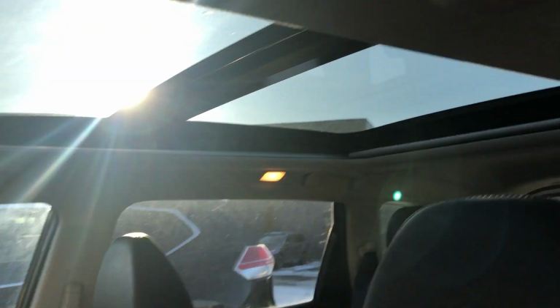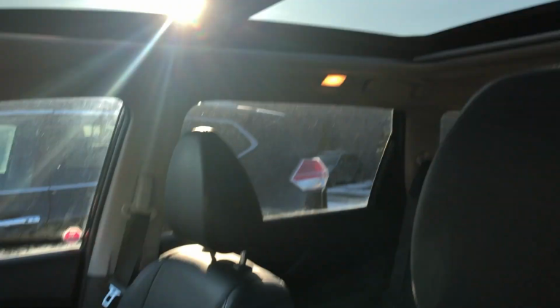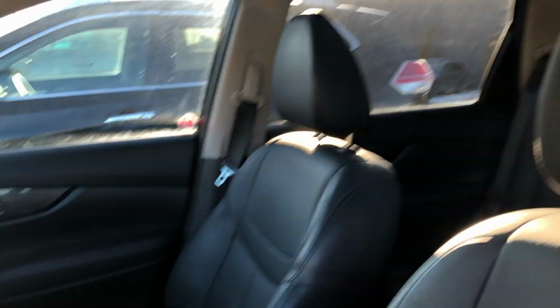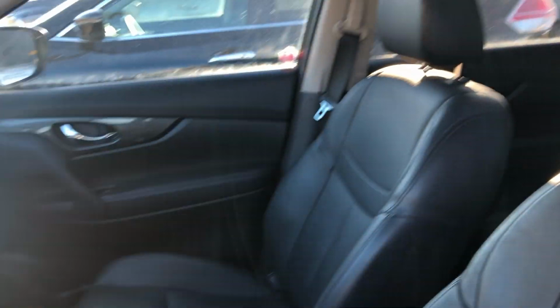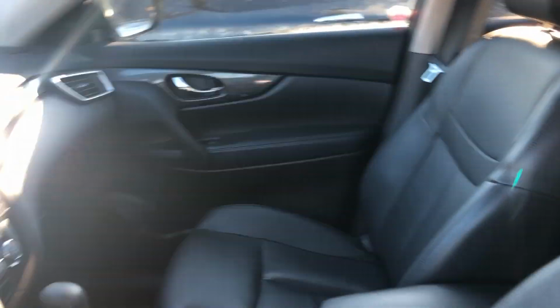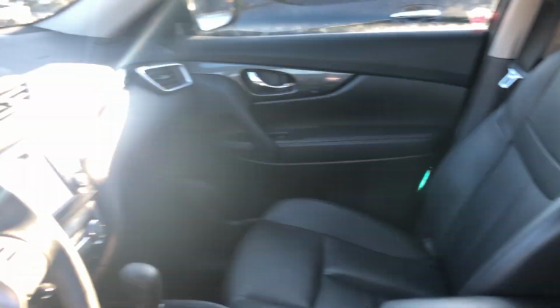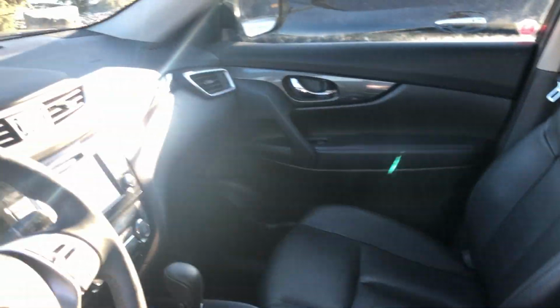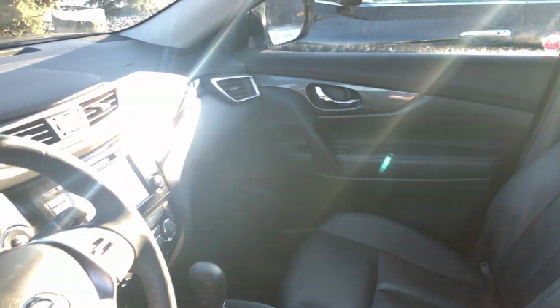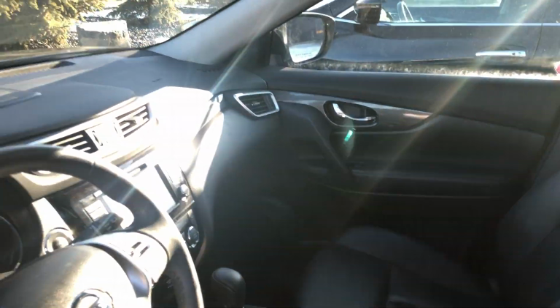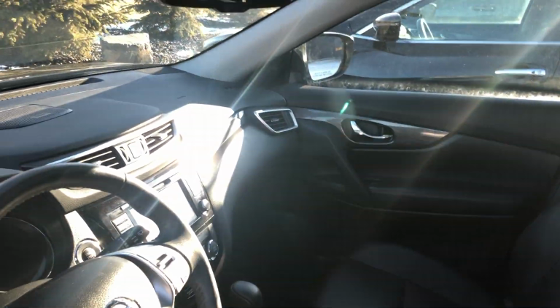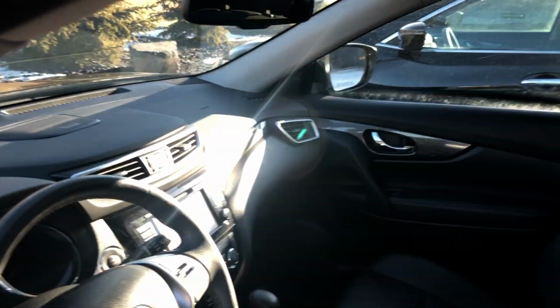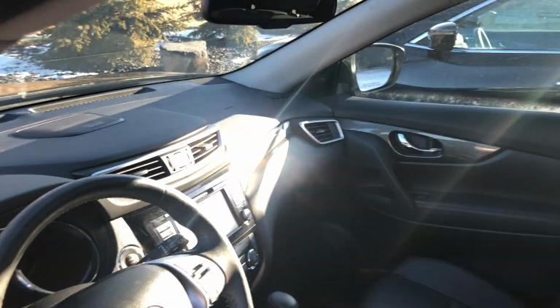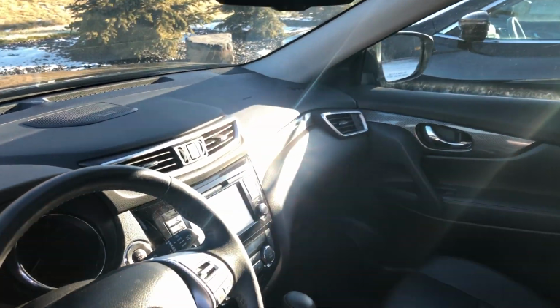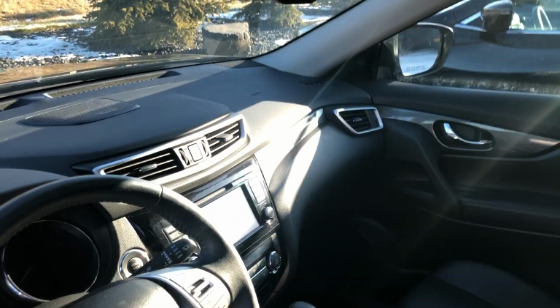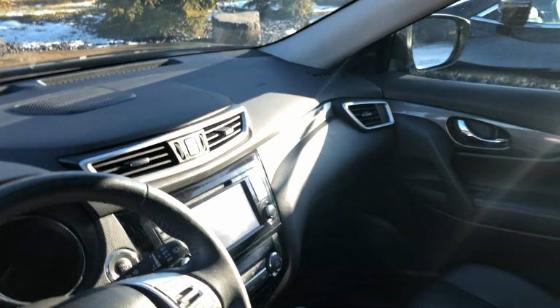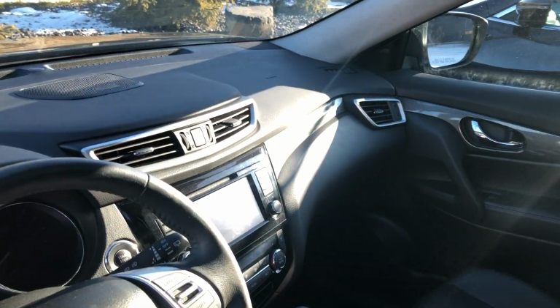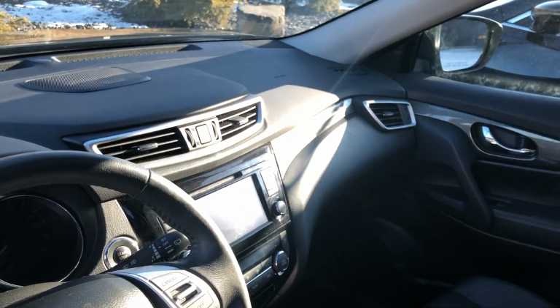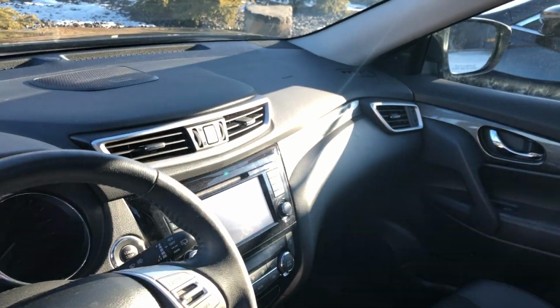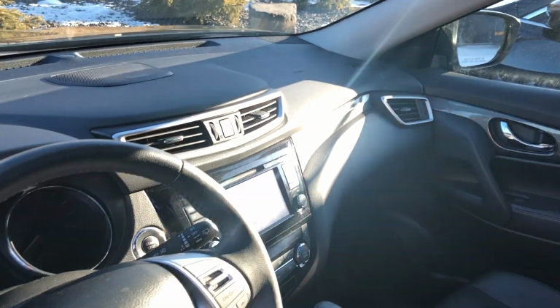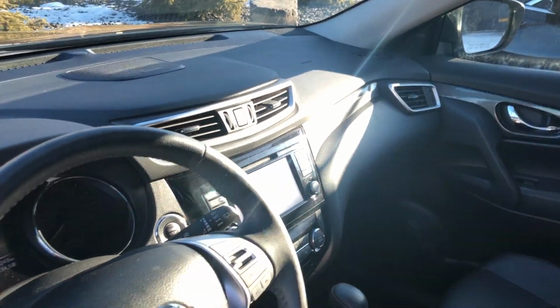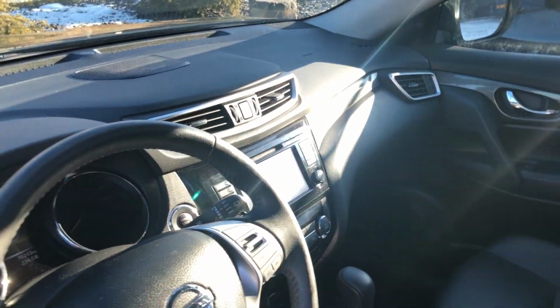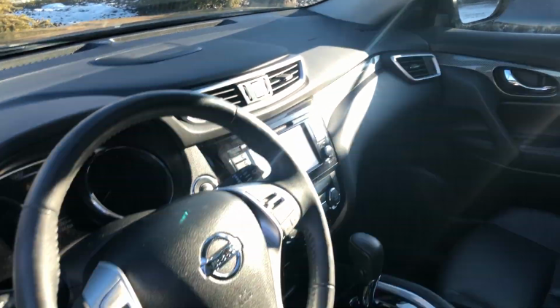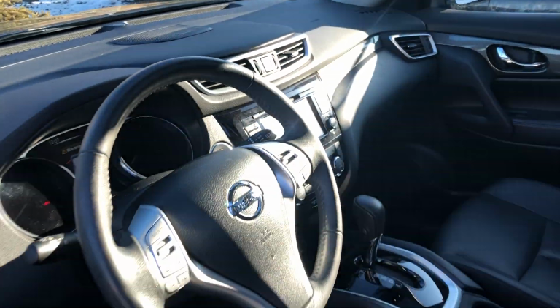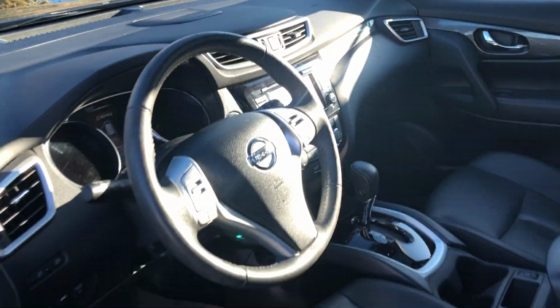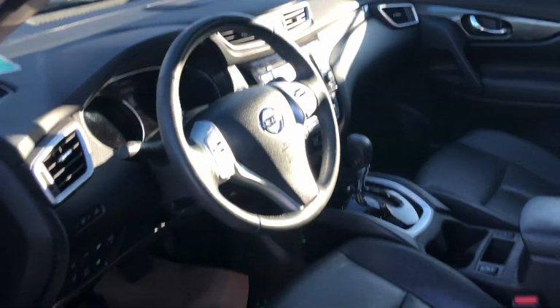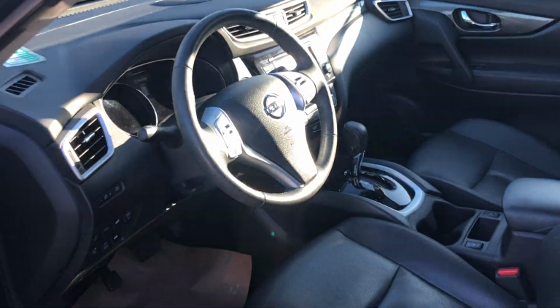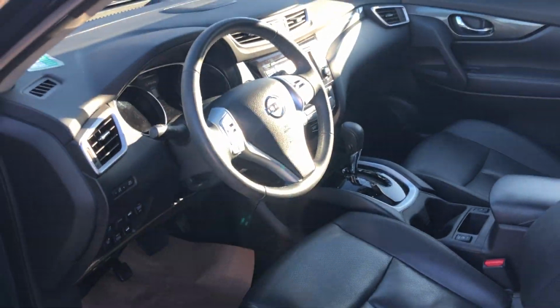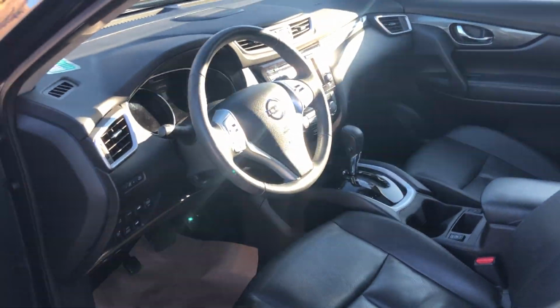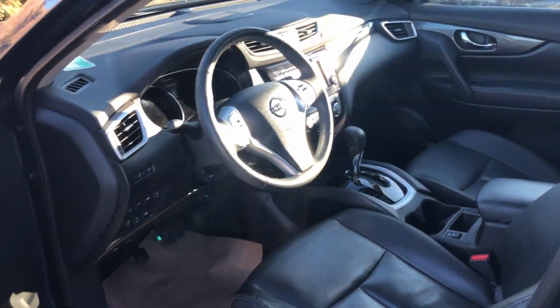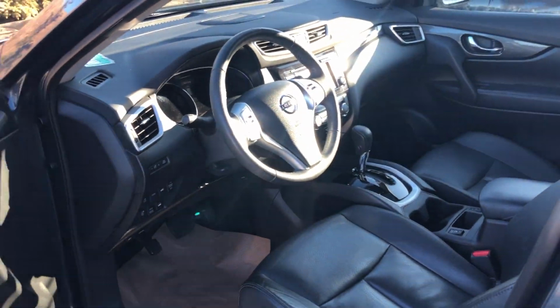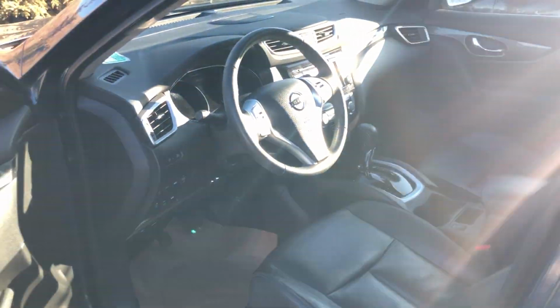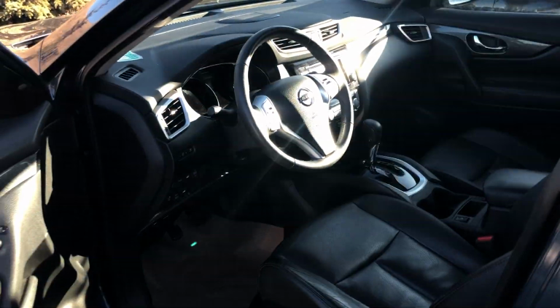Panoramic sunroof, Bose sound system, you got your backup camera there on the big screen. Navigation — I'll show you more once we get to these.